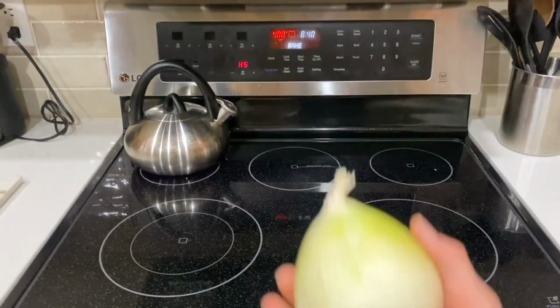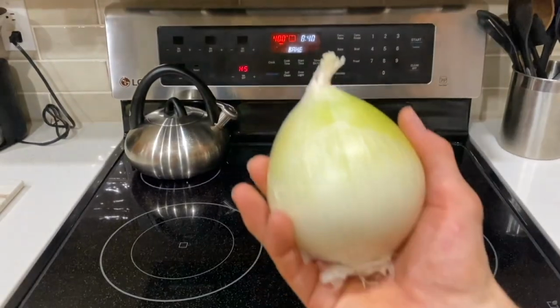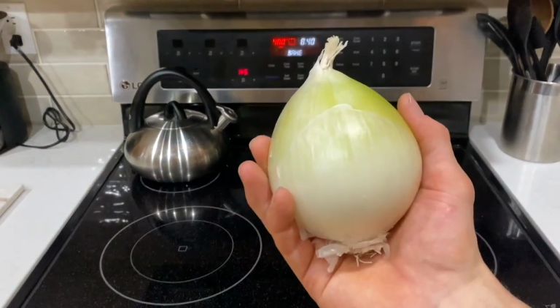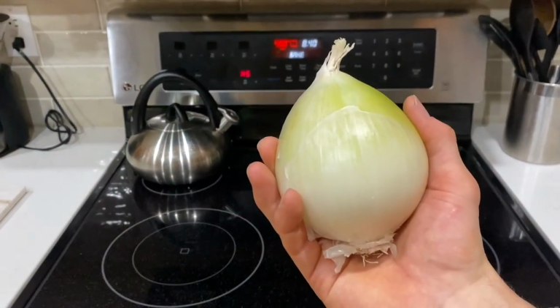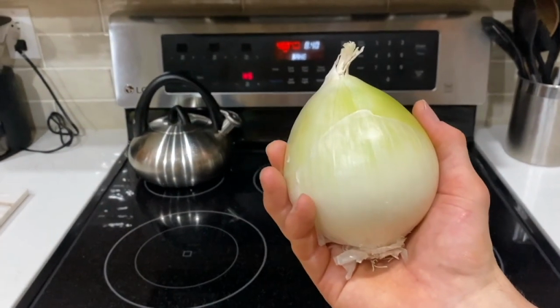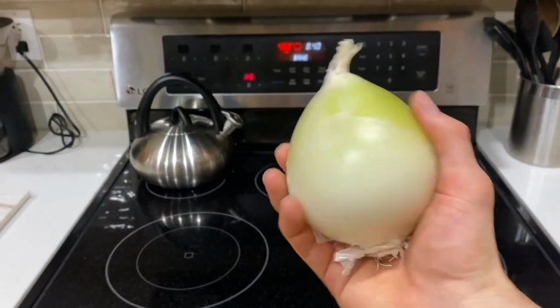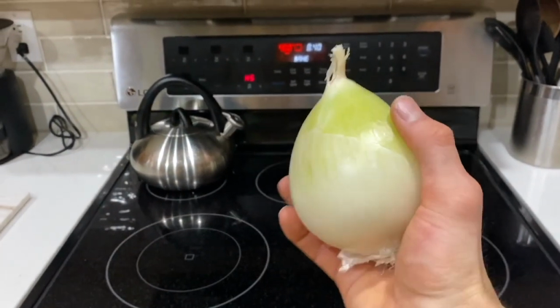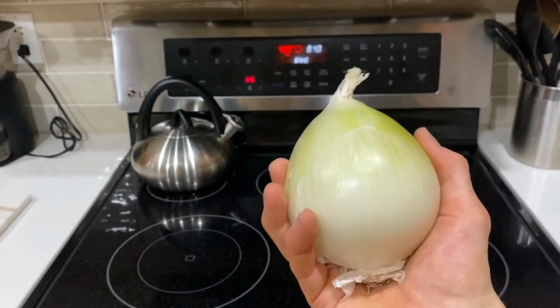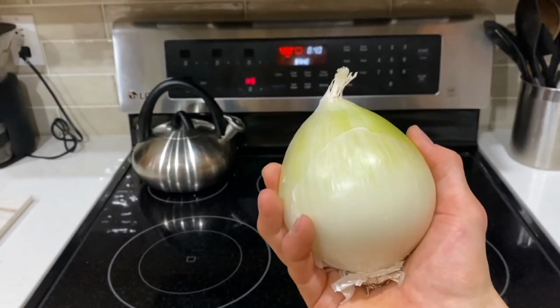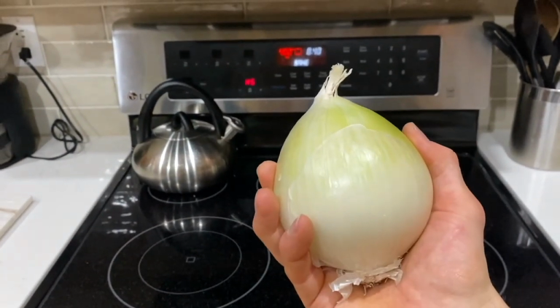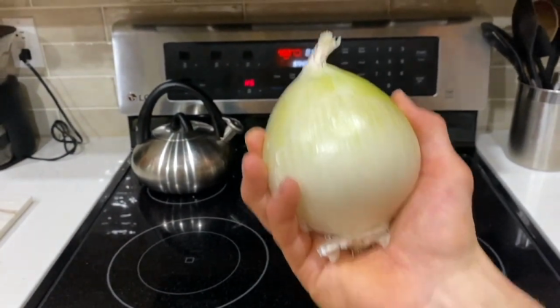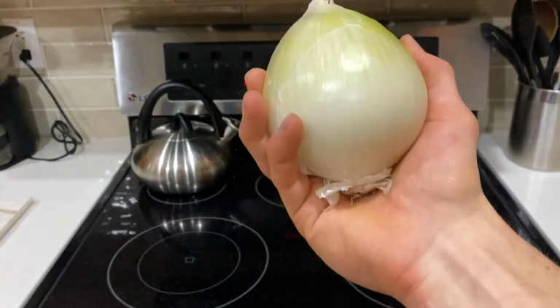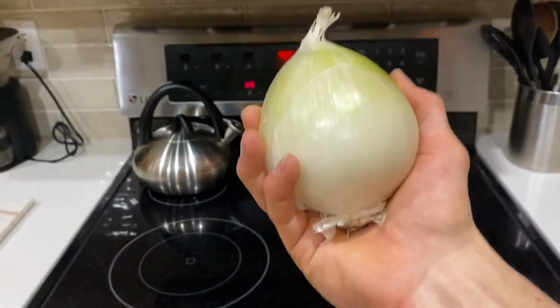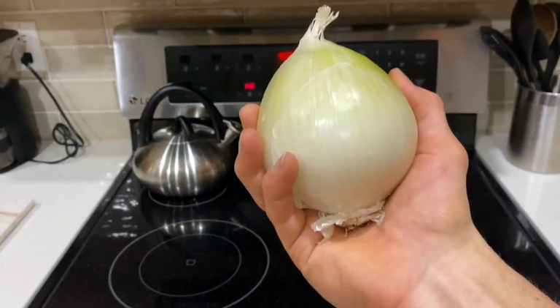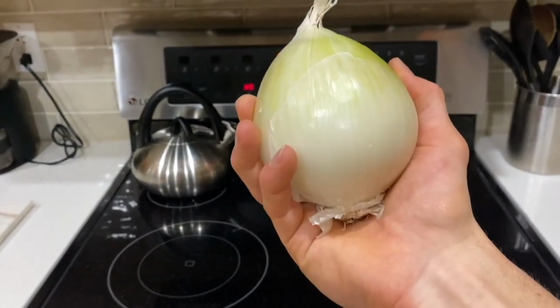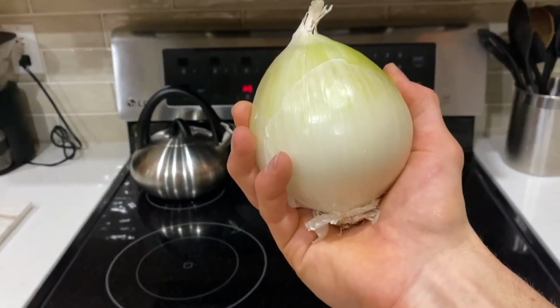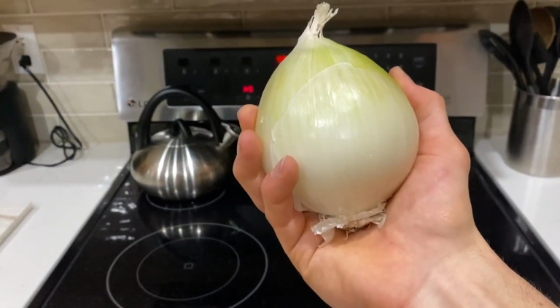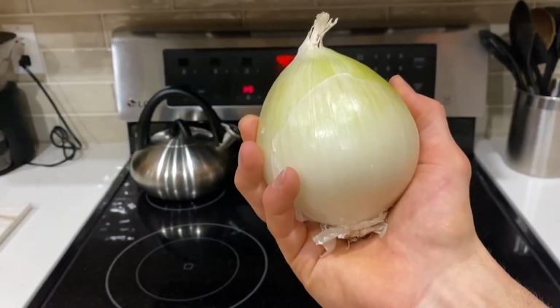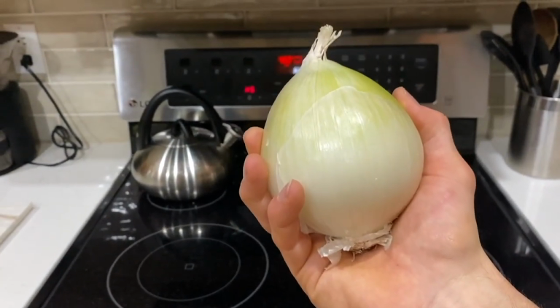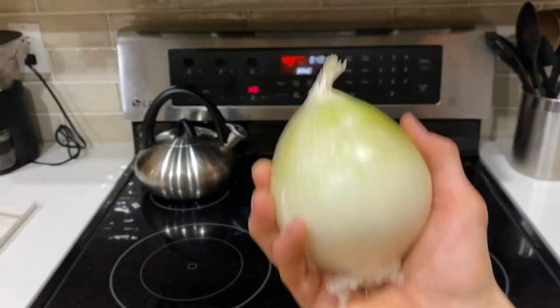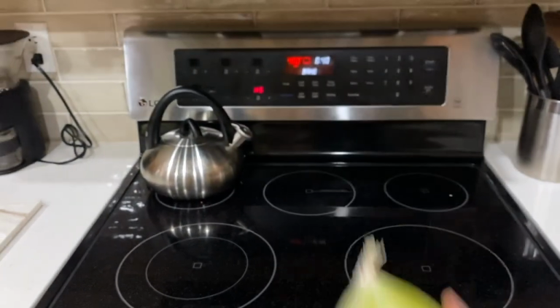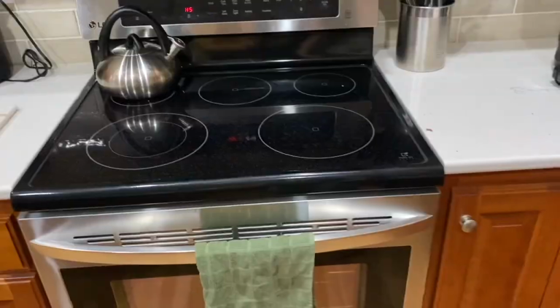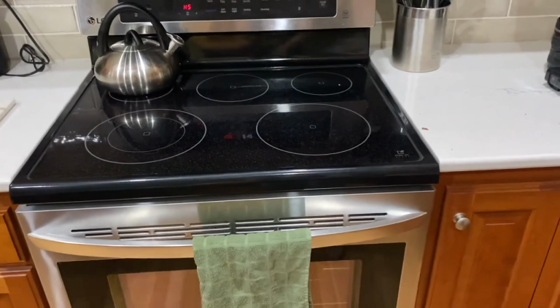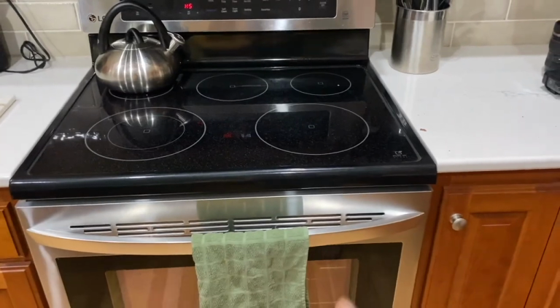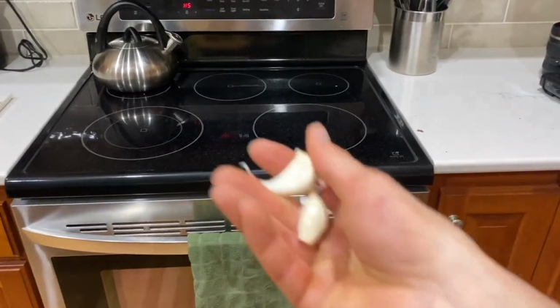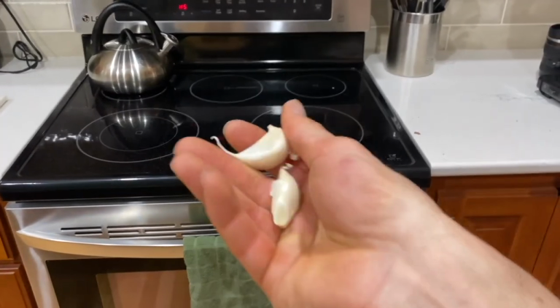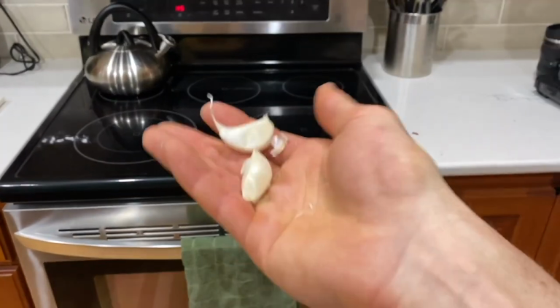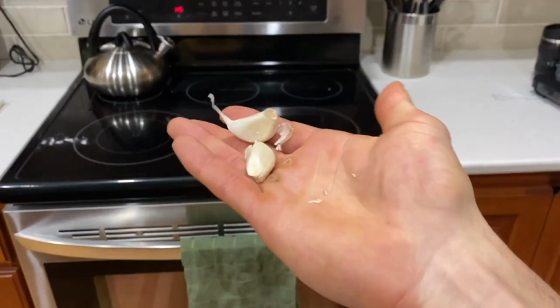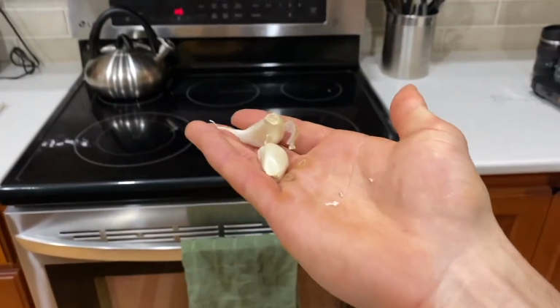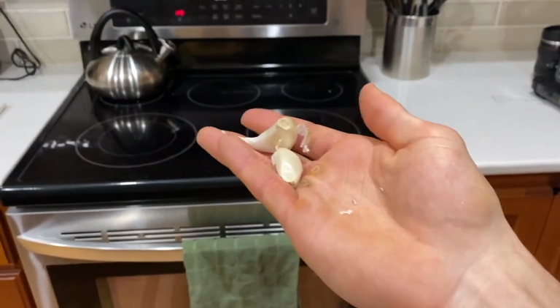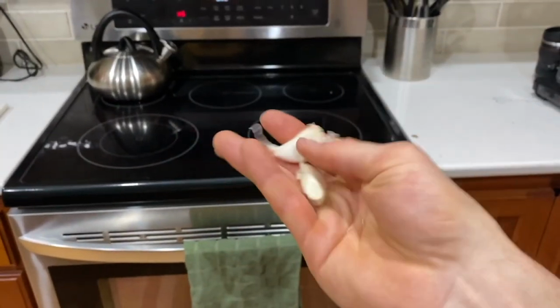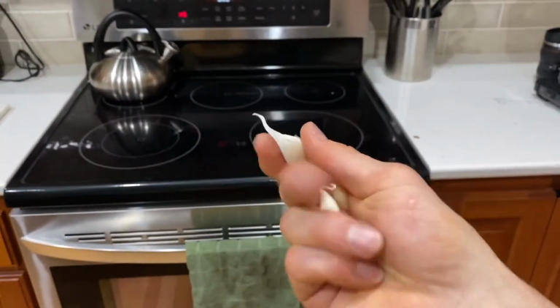Lastly, we have 125 grams of onion, diced, and 2 garlic cloves, minced.